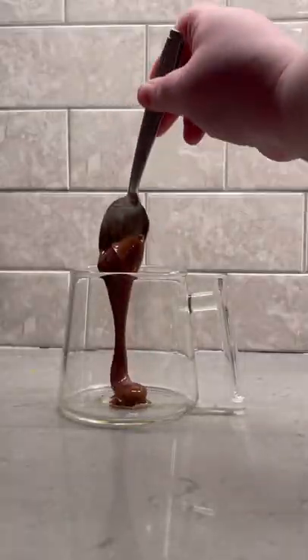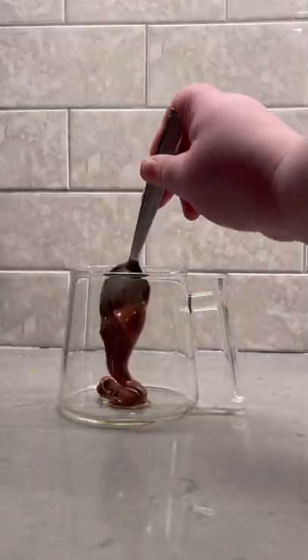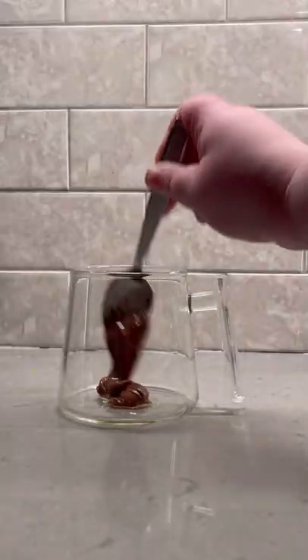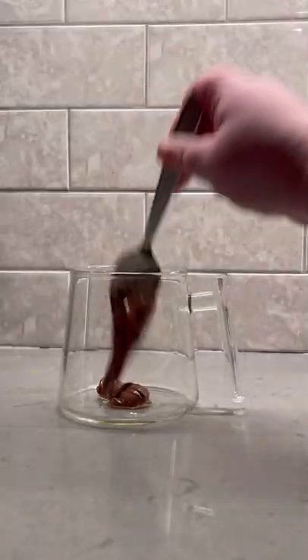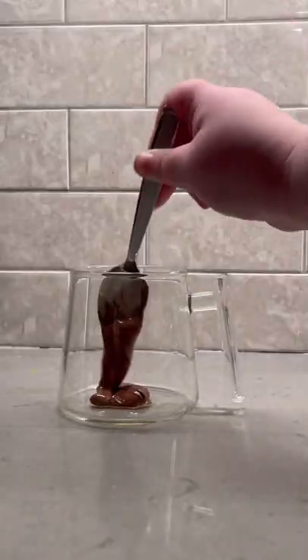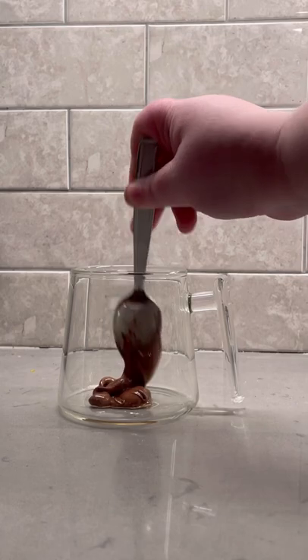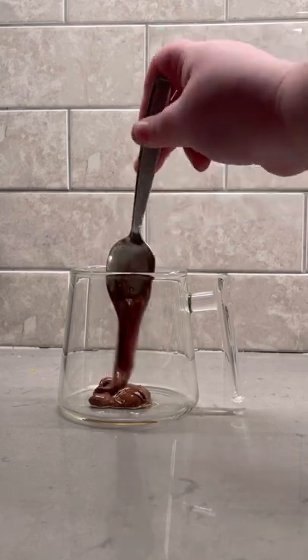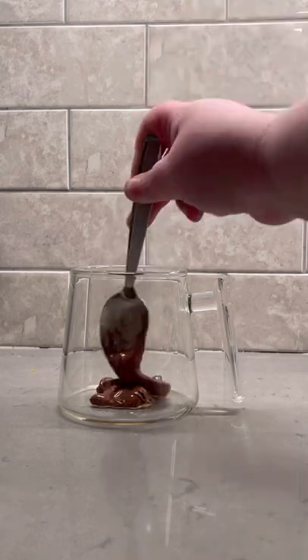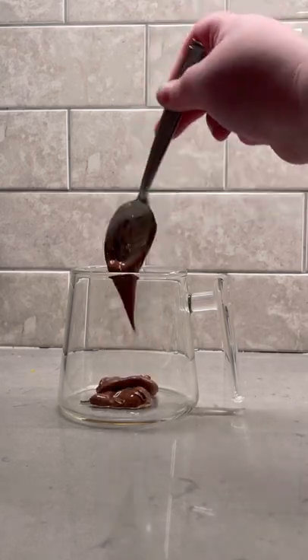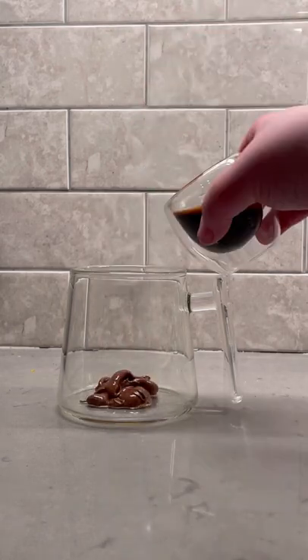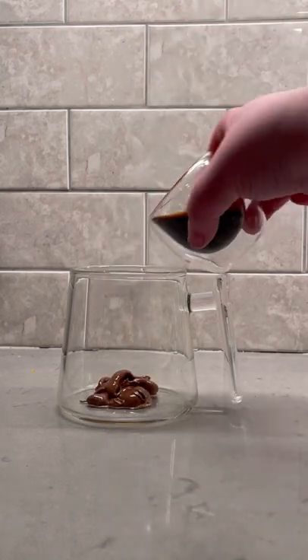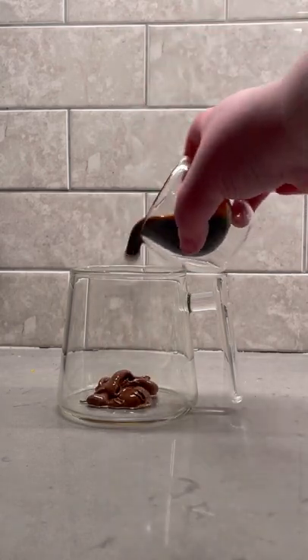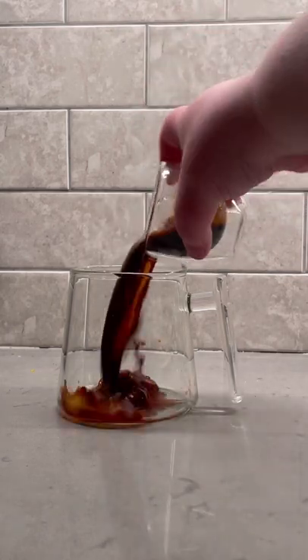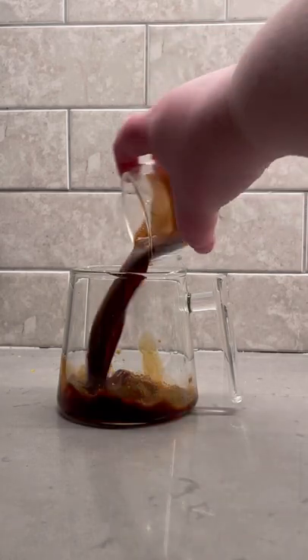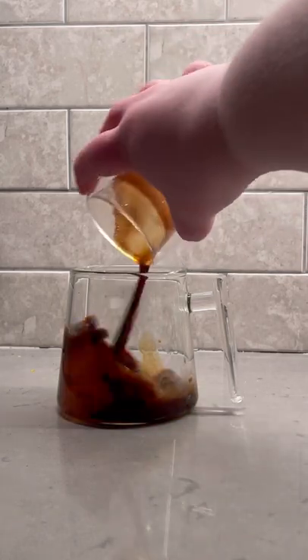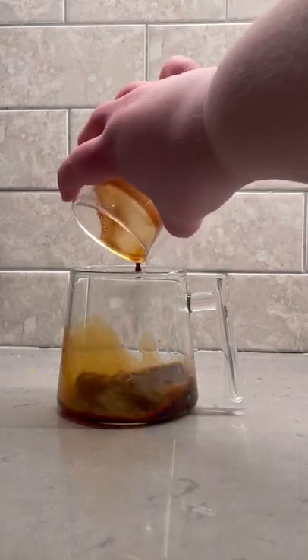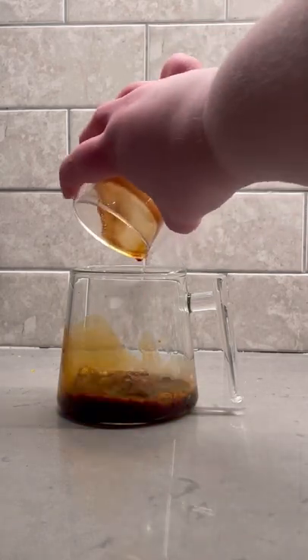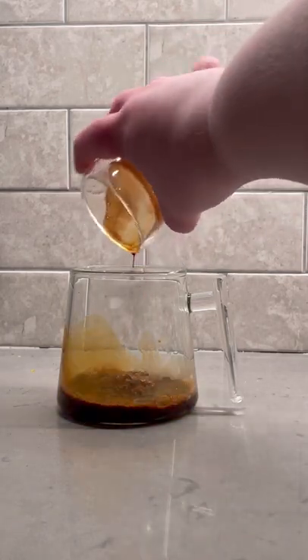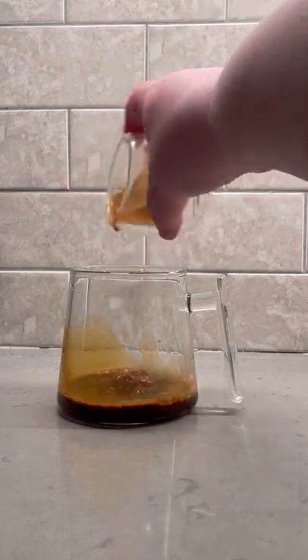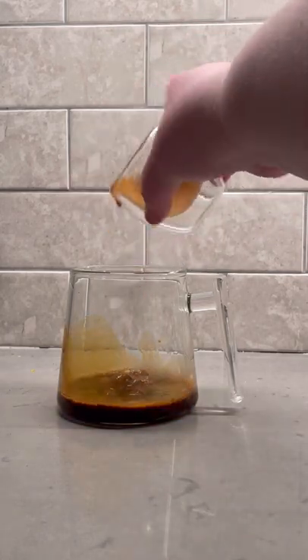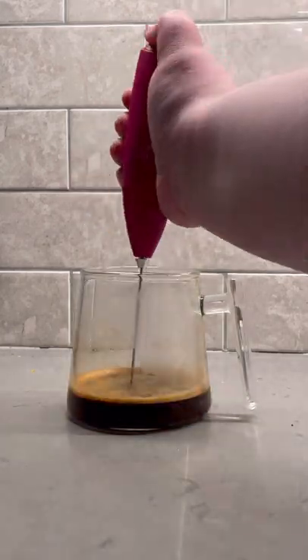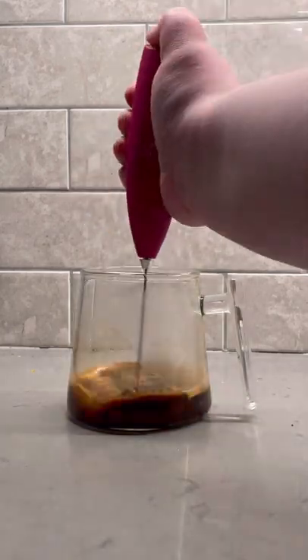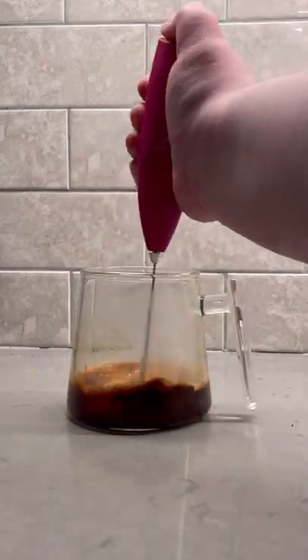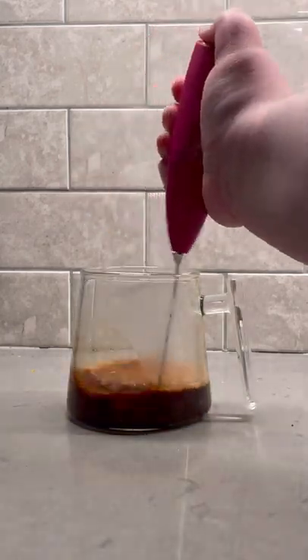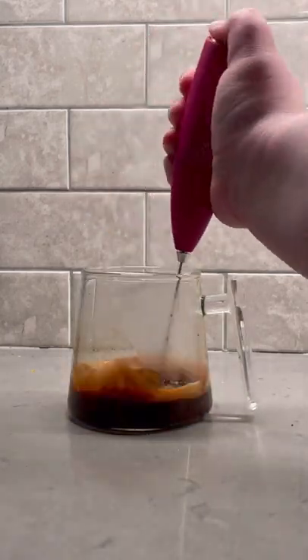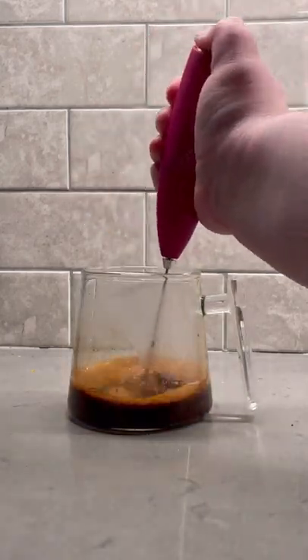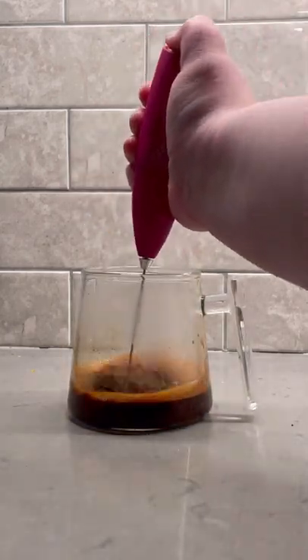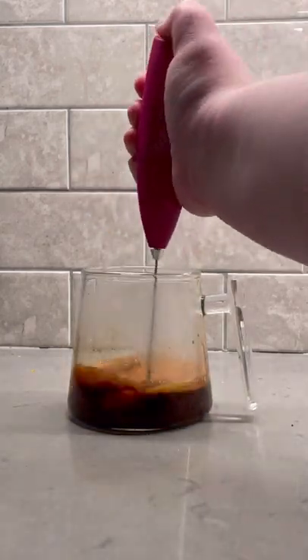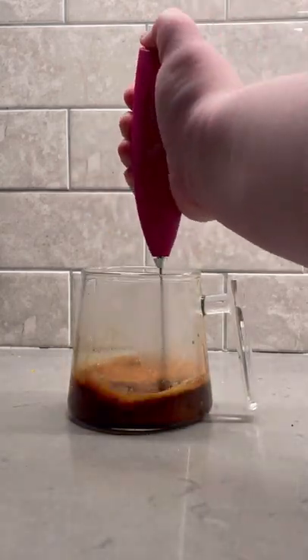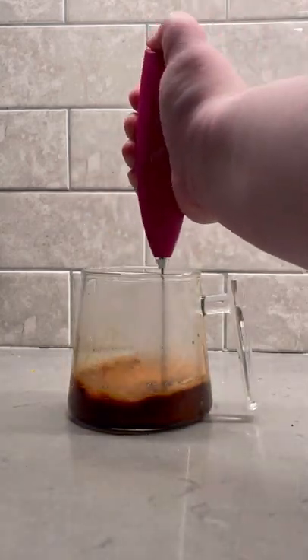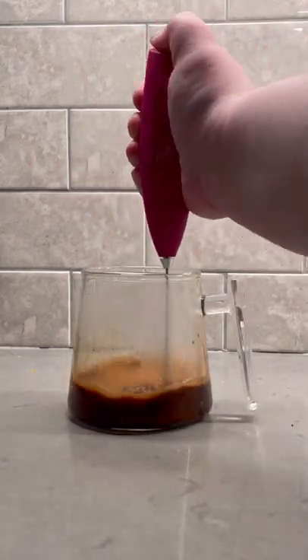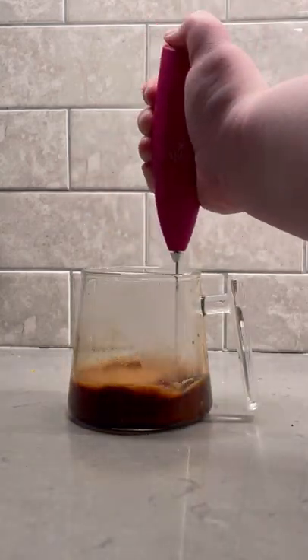Grab one big scoop of Nutella, mix it together with a single or double shot of espresso, grab a hand frother, and get that nice and frothed up.